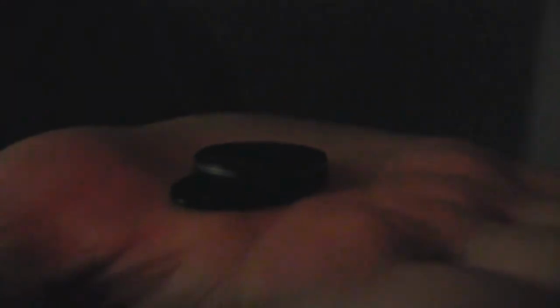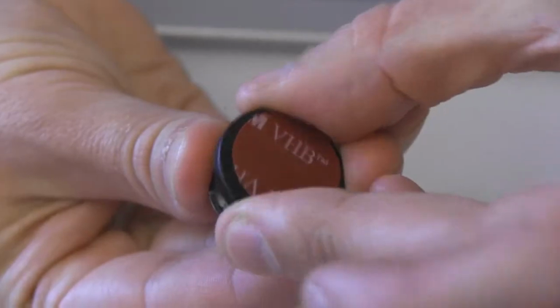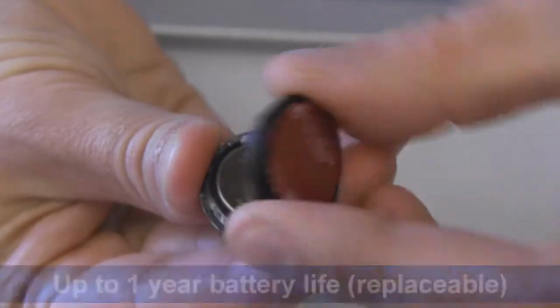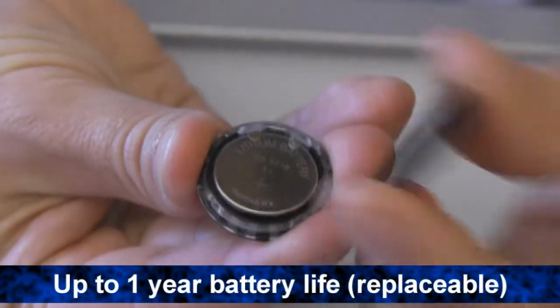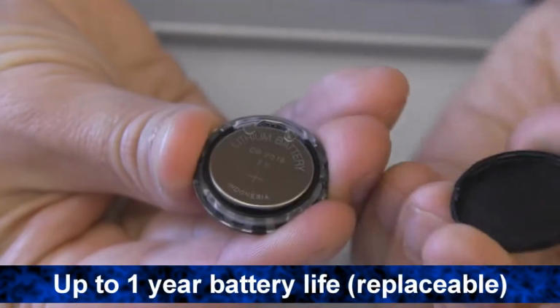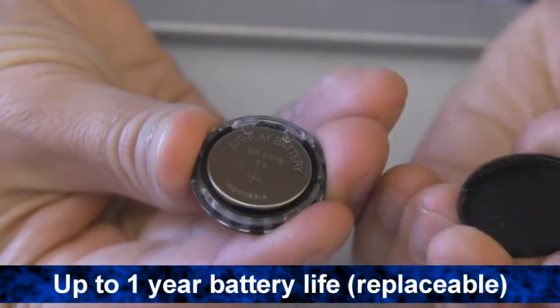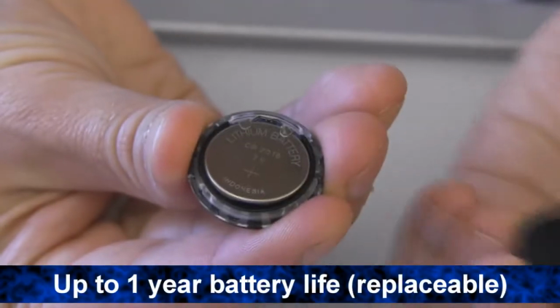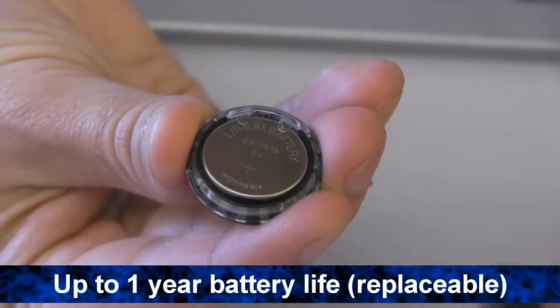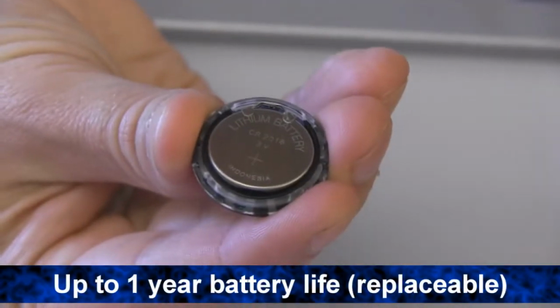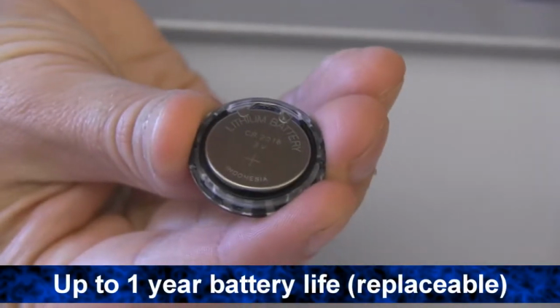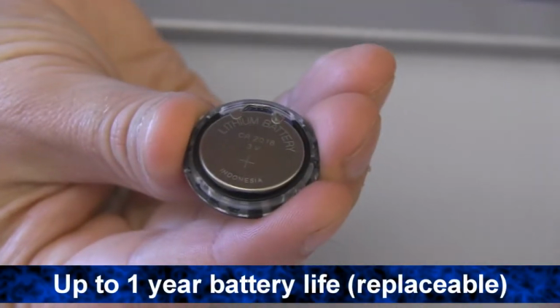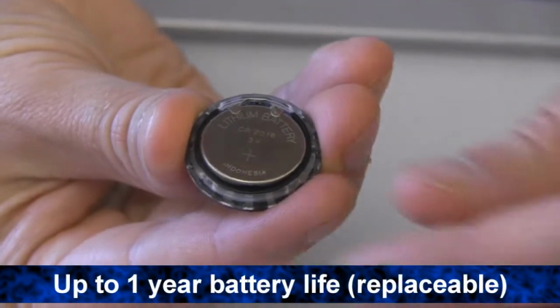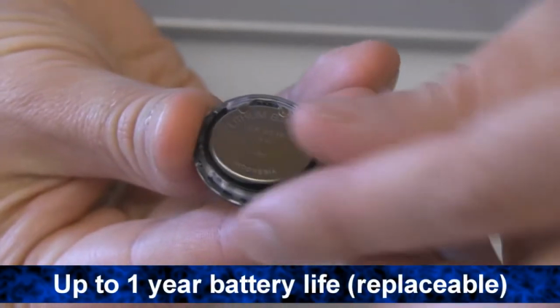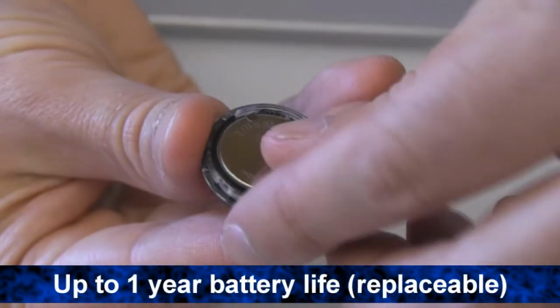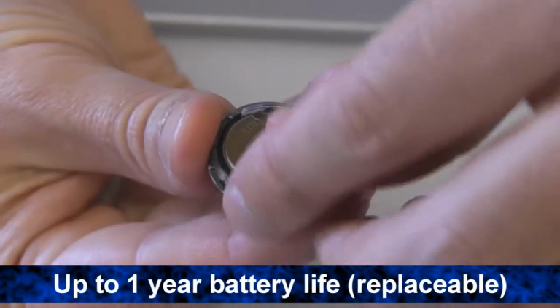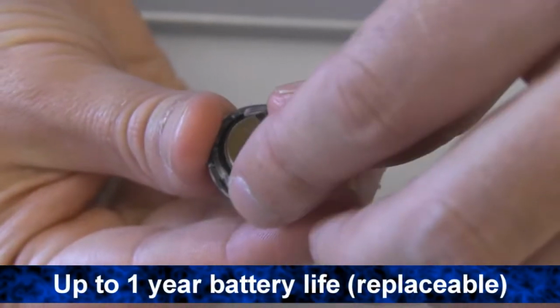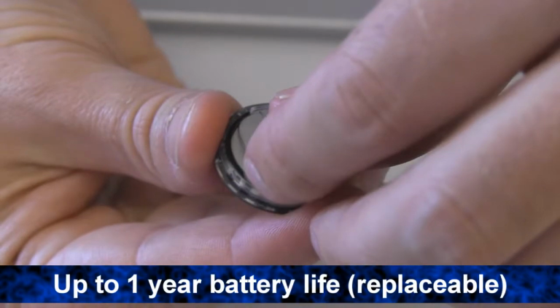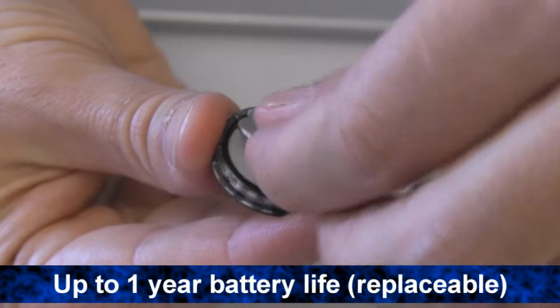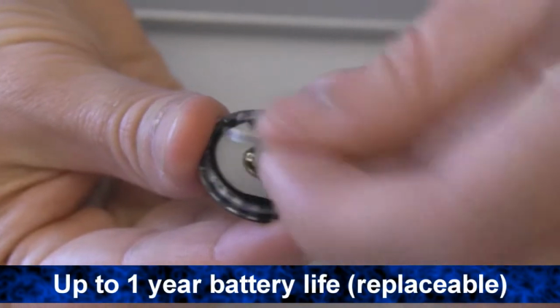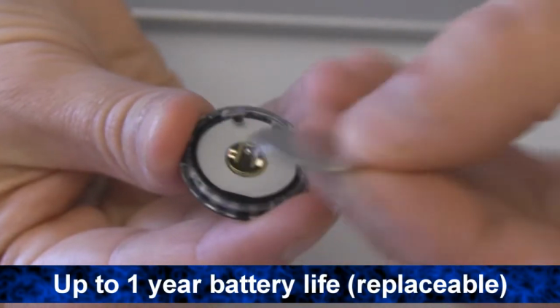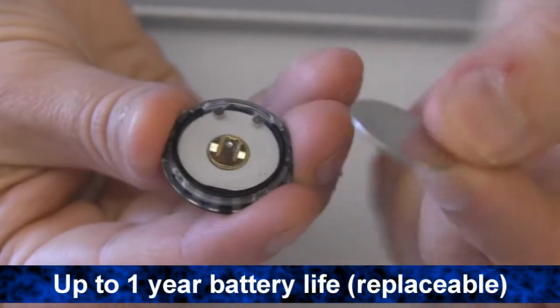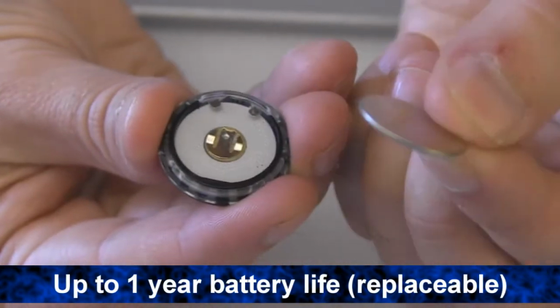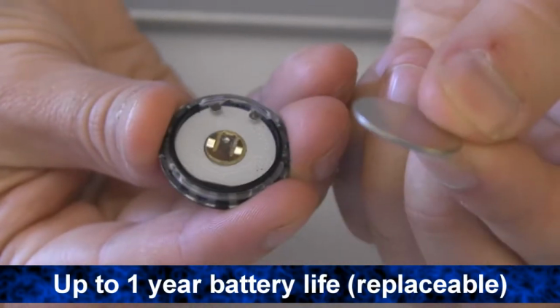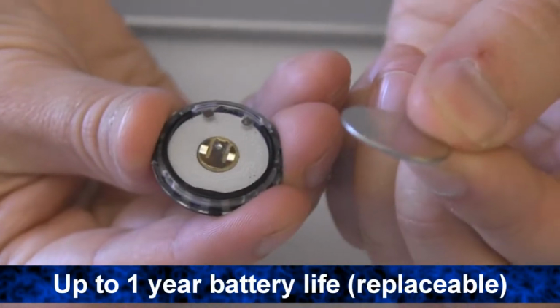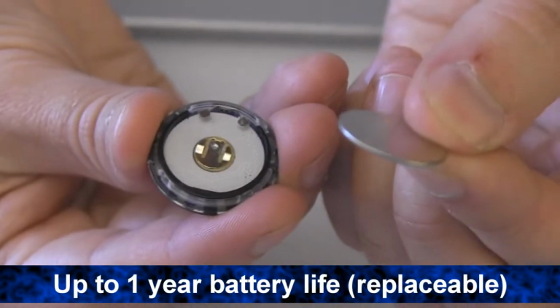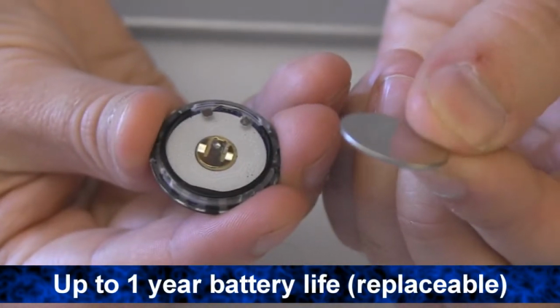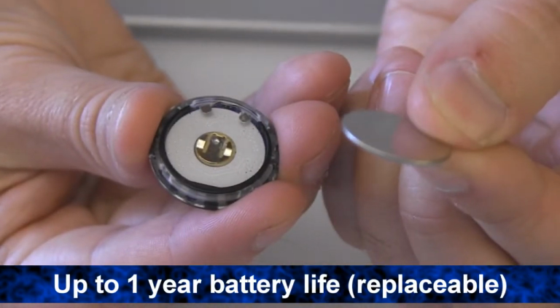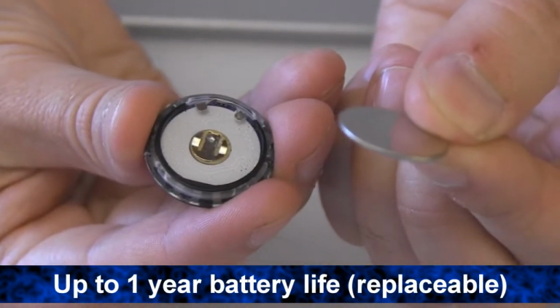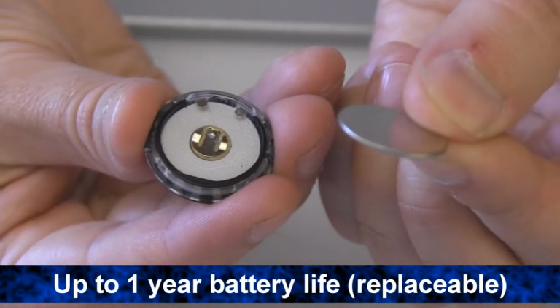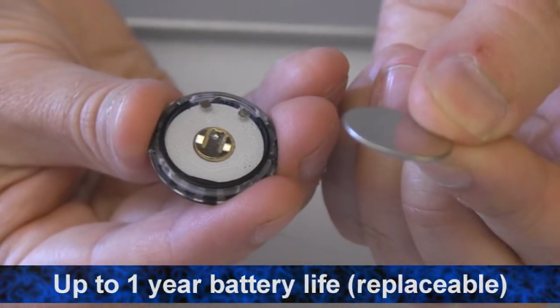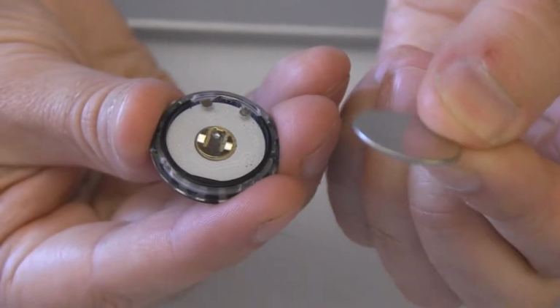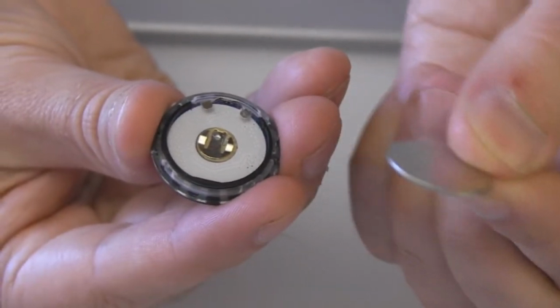It uses a replaceable watch battery. Stickers can last up to a year based on 30 minutes a day use.